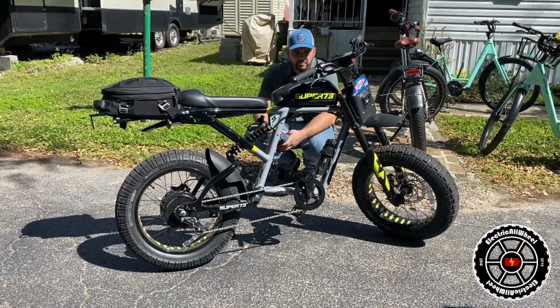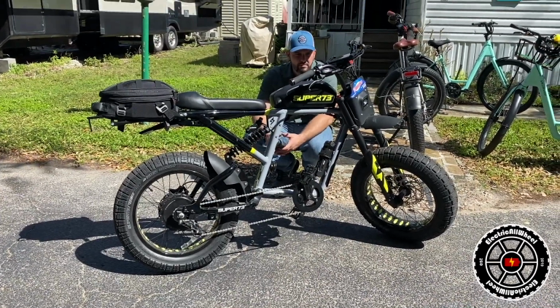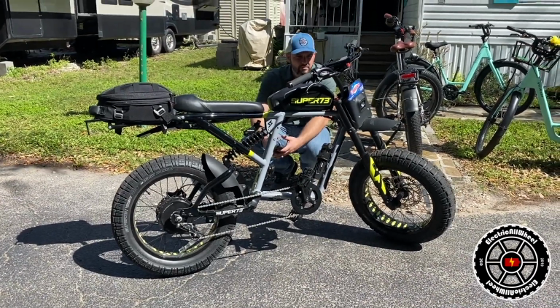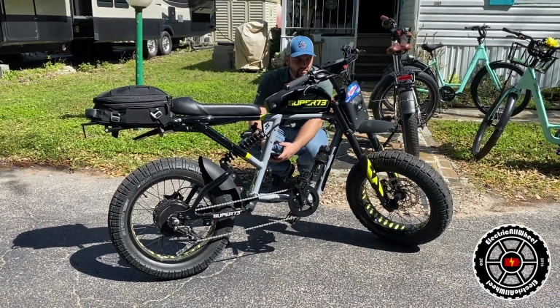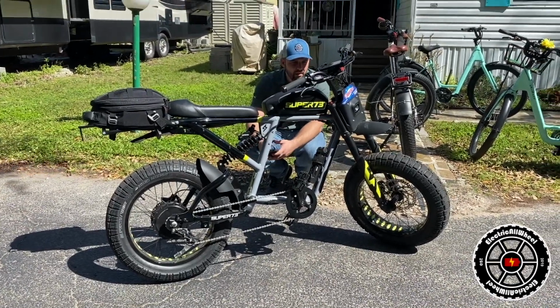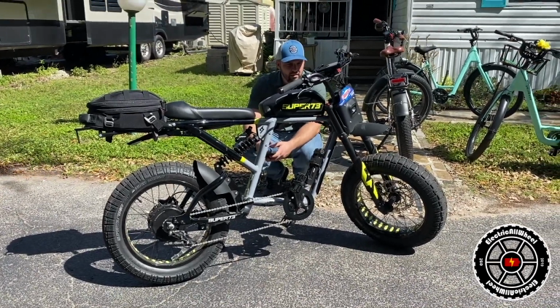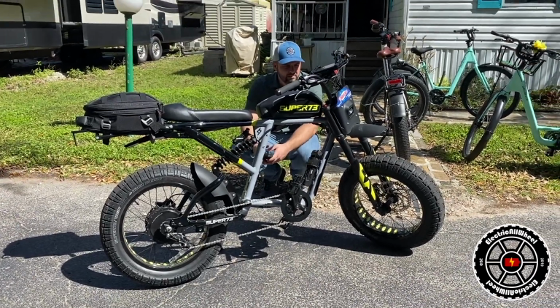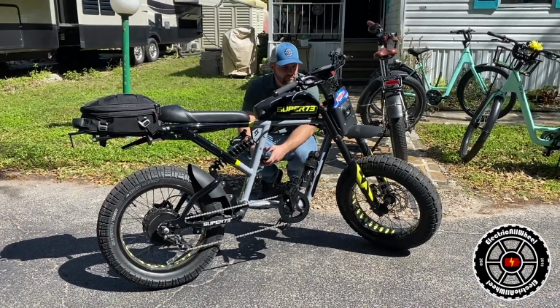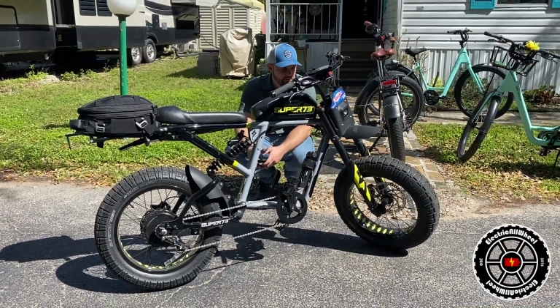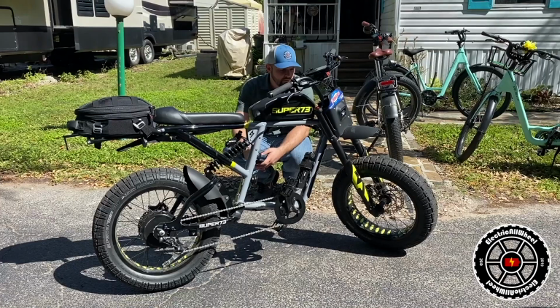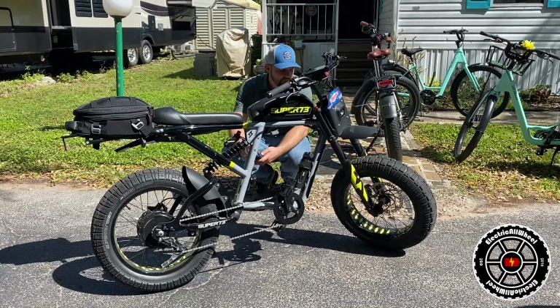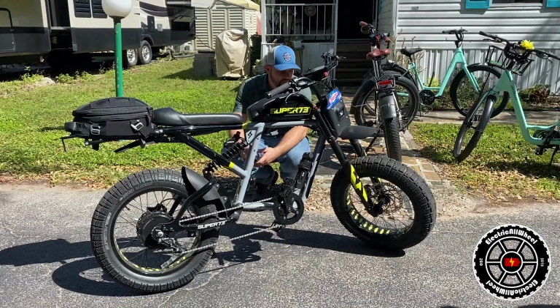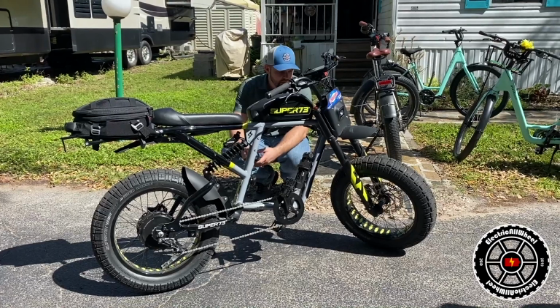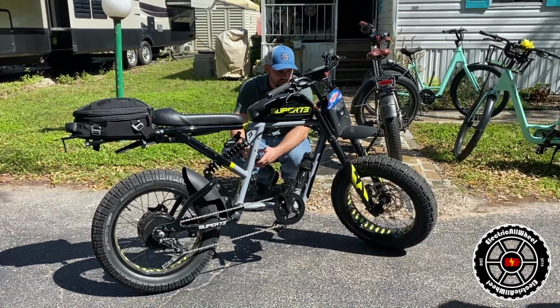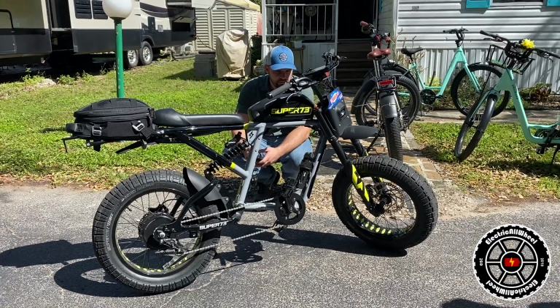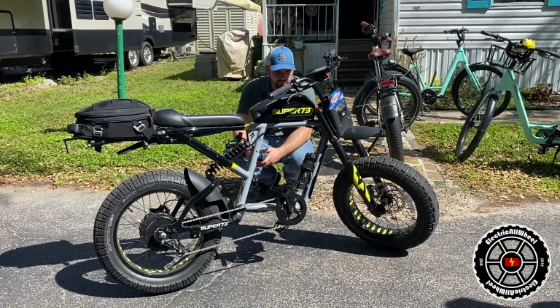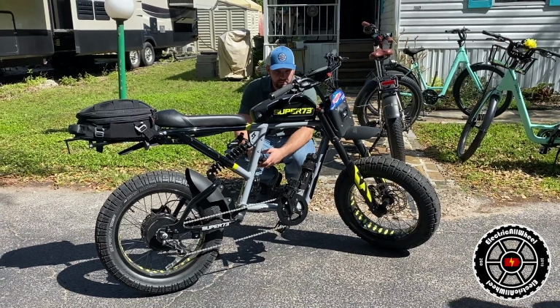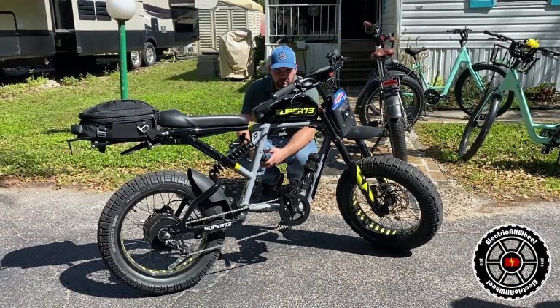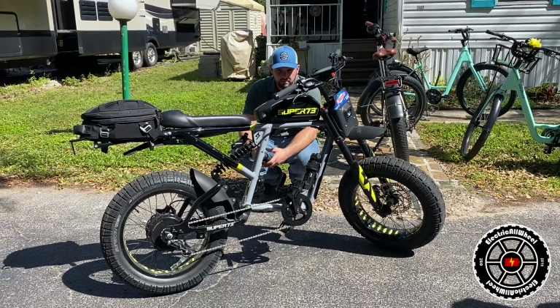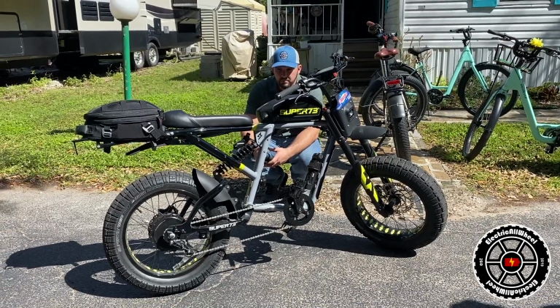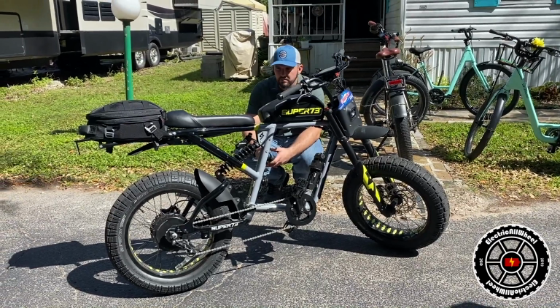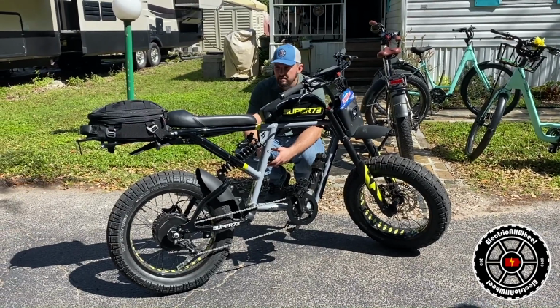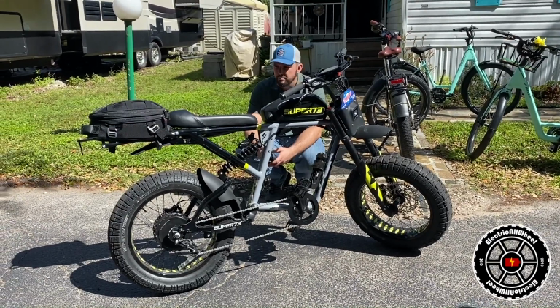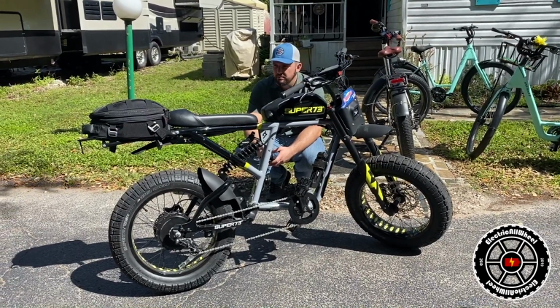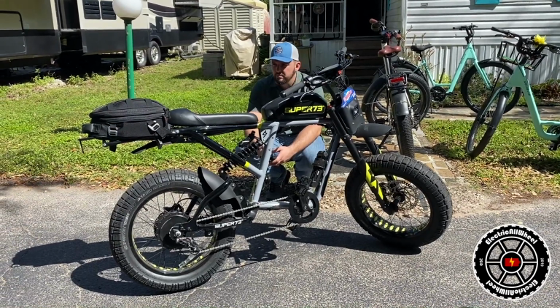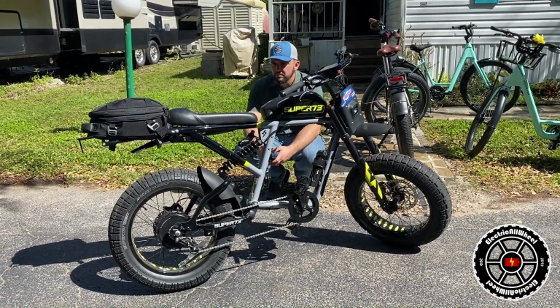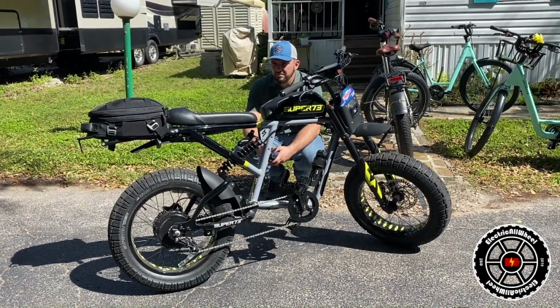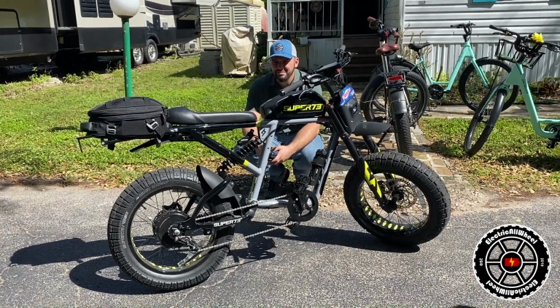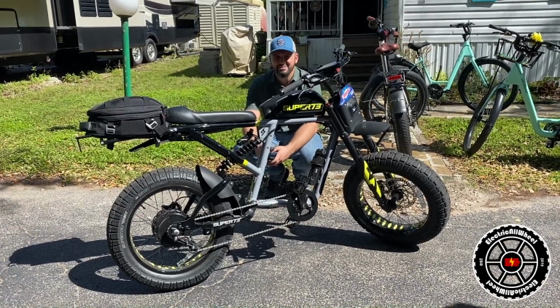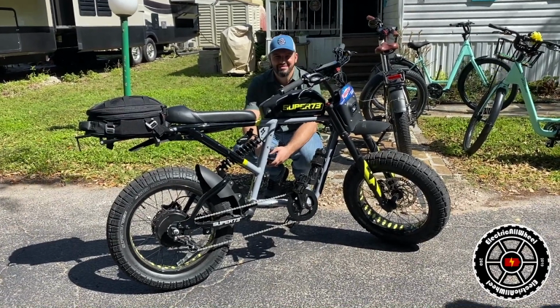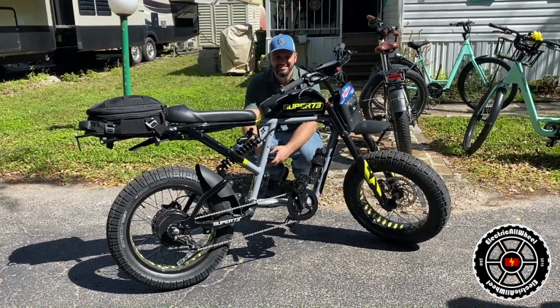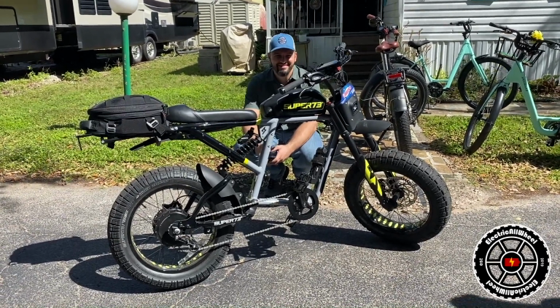I've even seen guys mounting second batteries. And I've seen some guys are going to try to do a front hub and rear hub motor together.